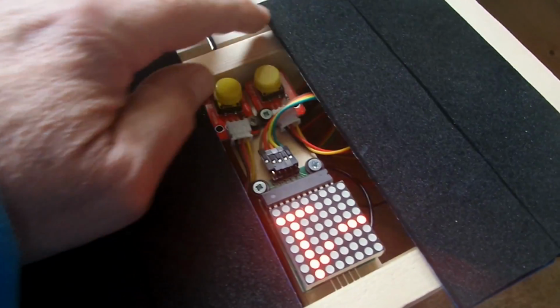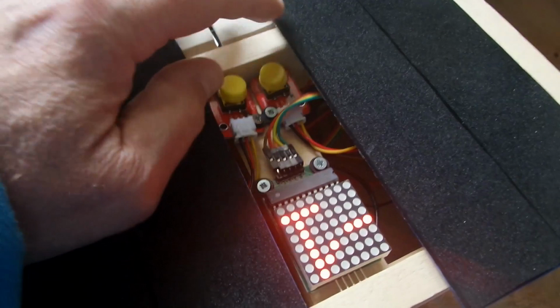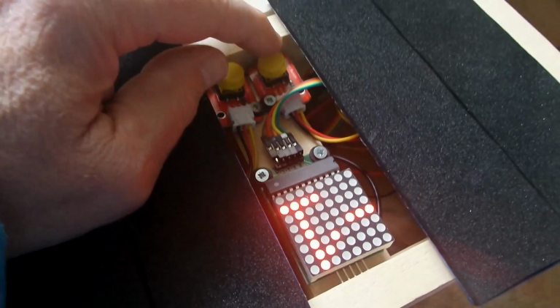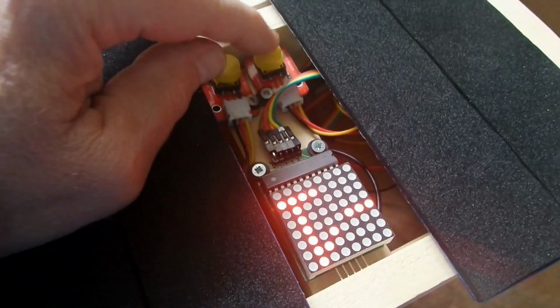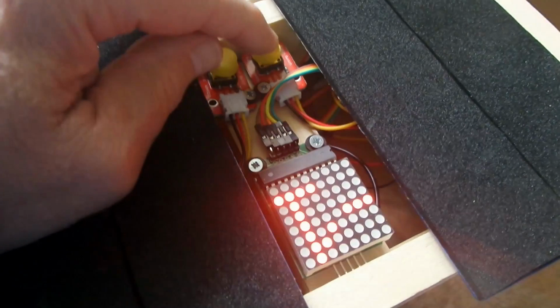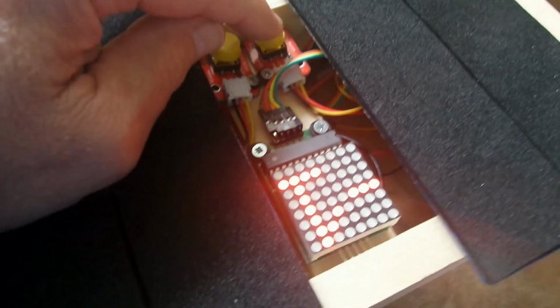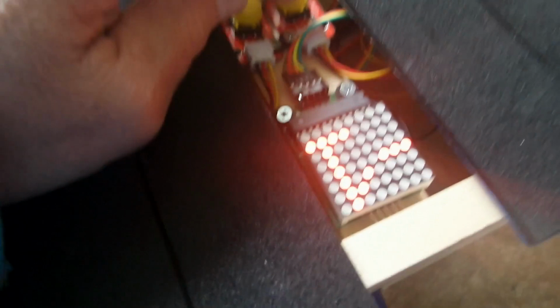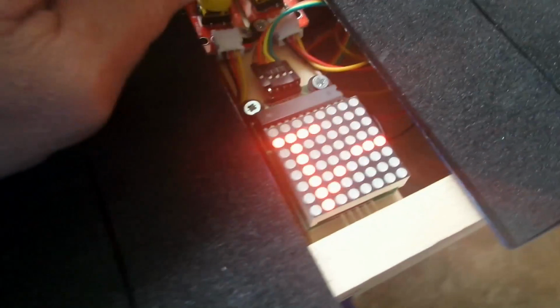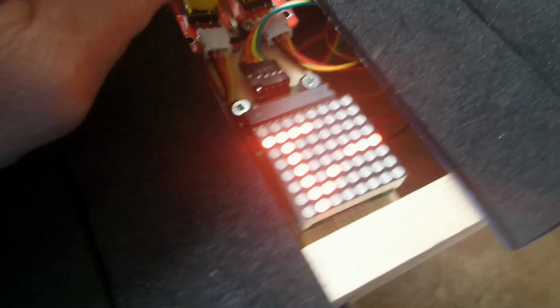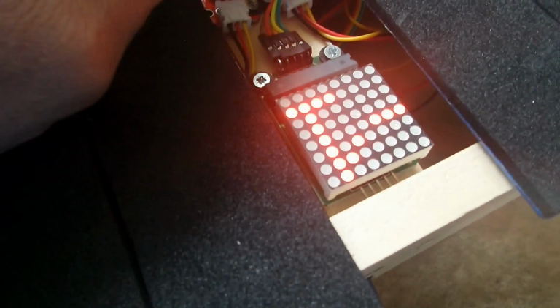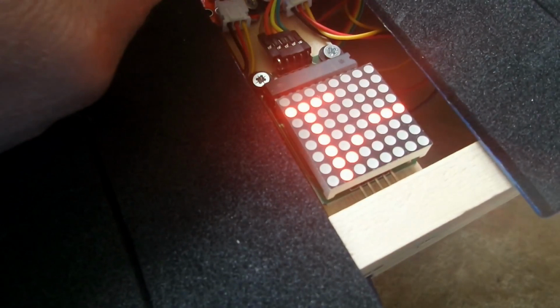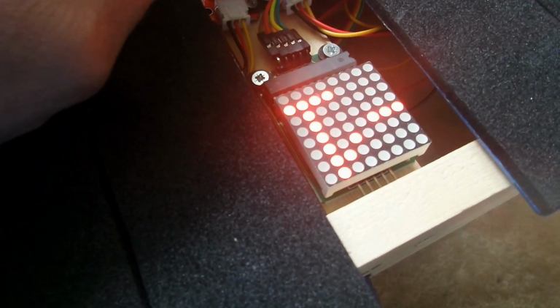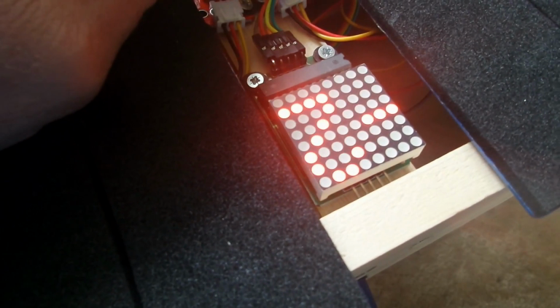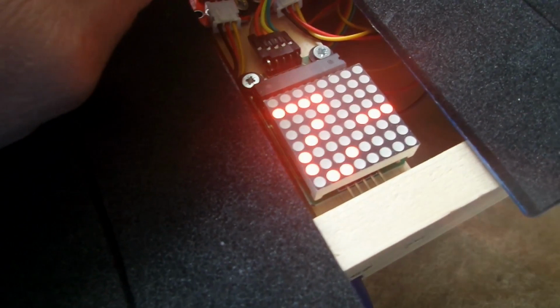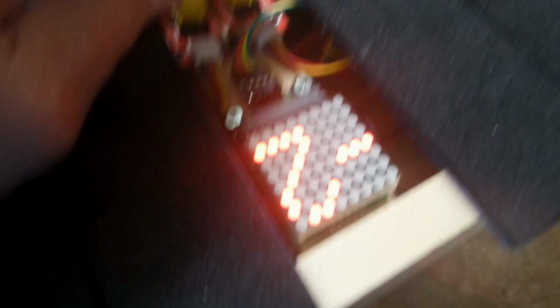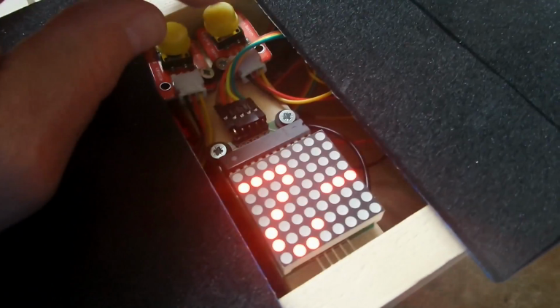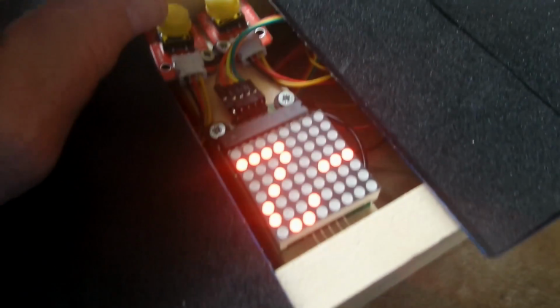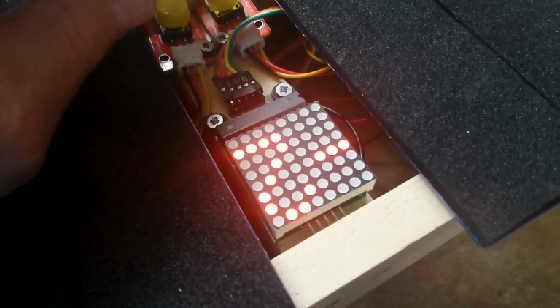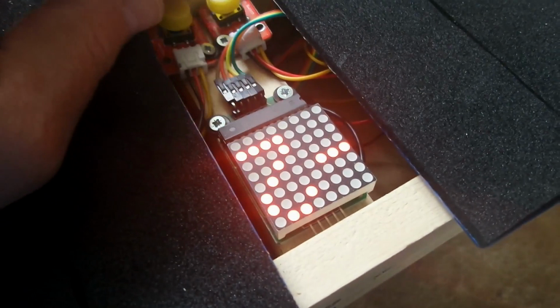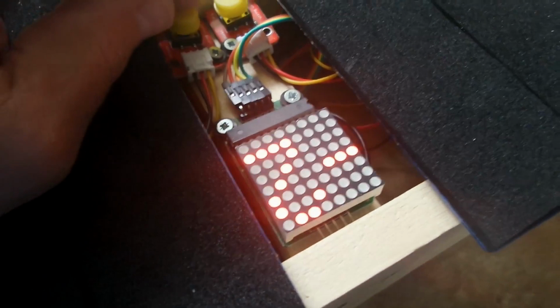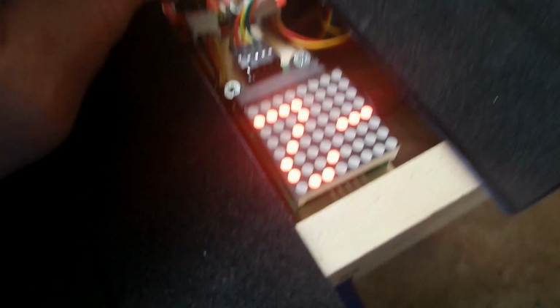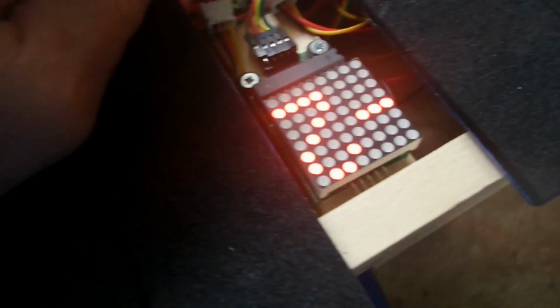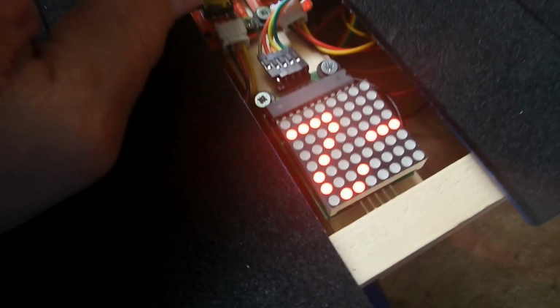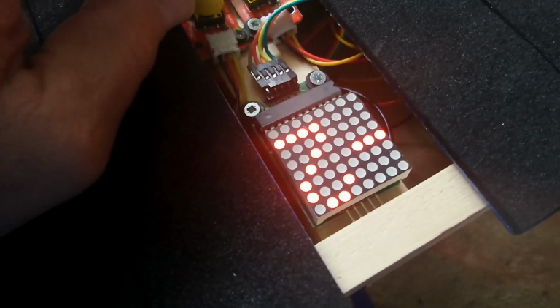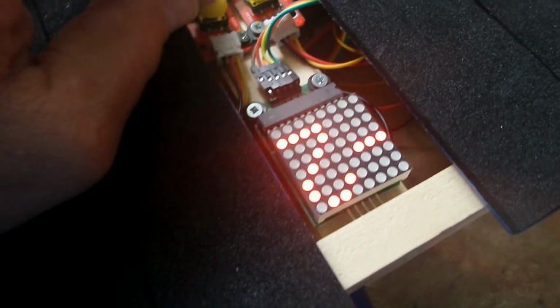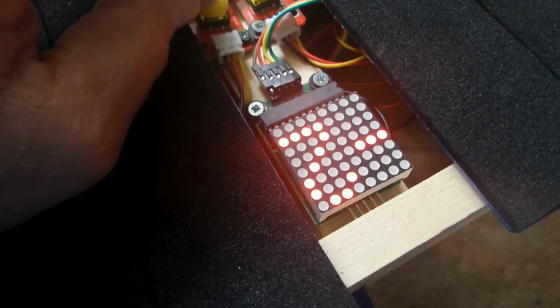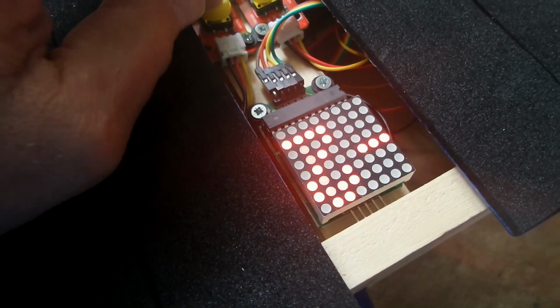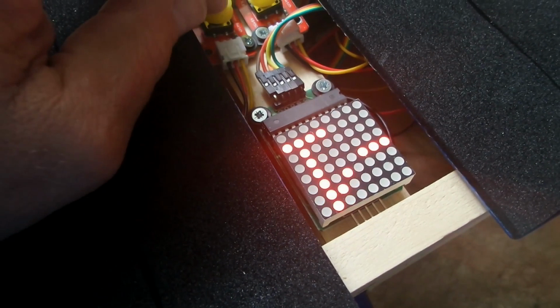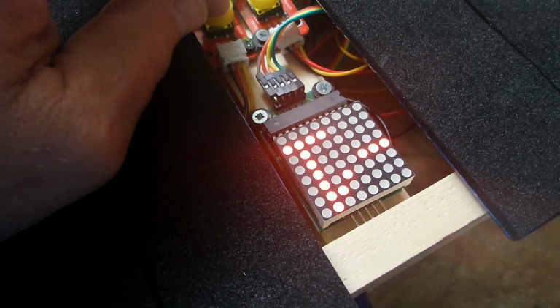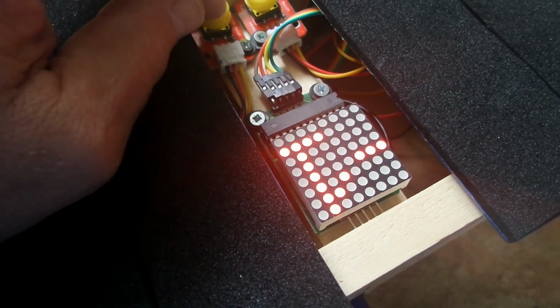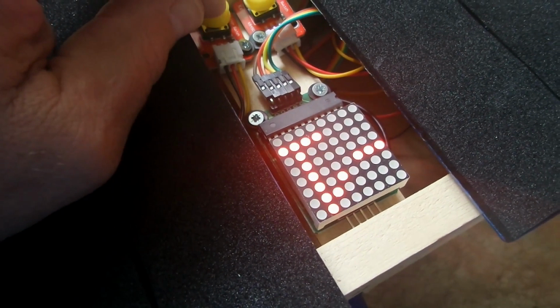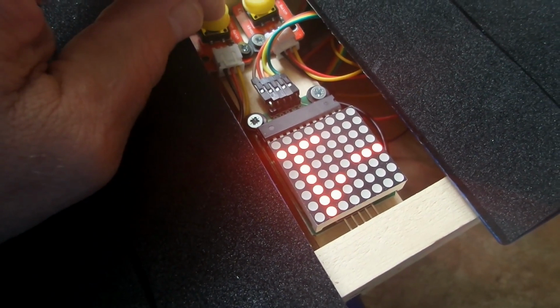It's showing octave minus one. We can change that to minus two or bring it back to zero, which is where we'll start.